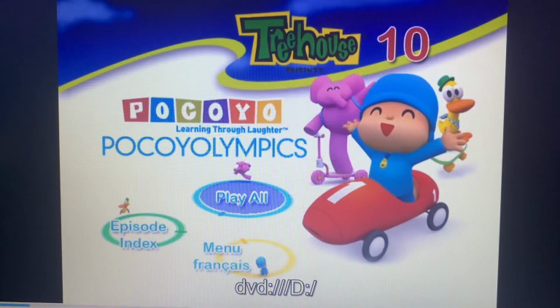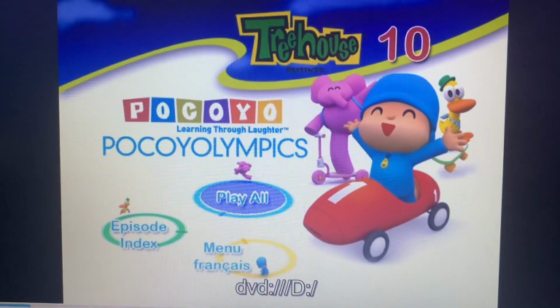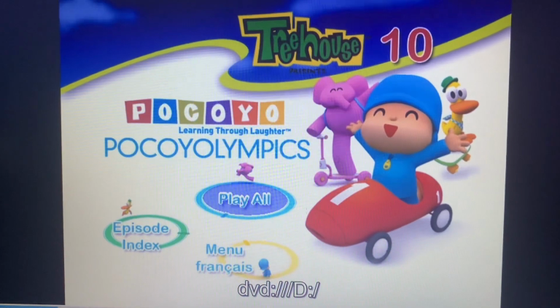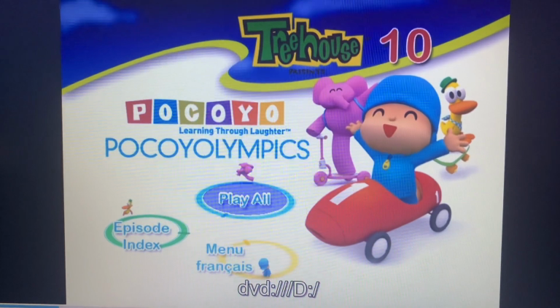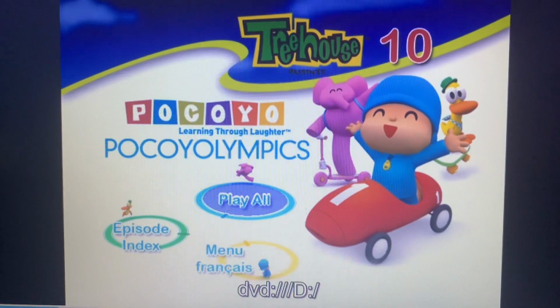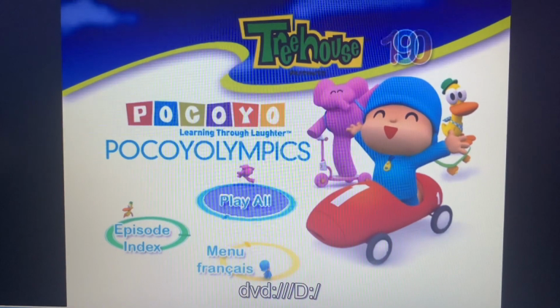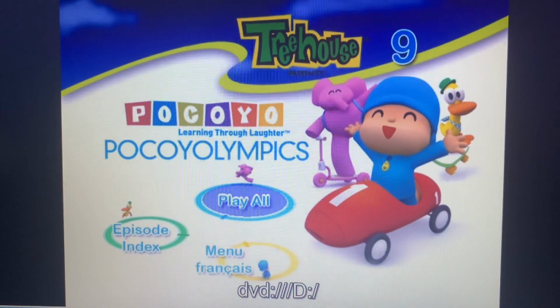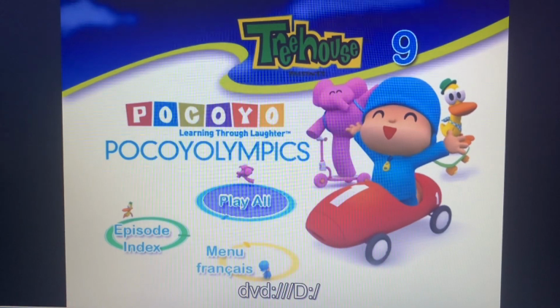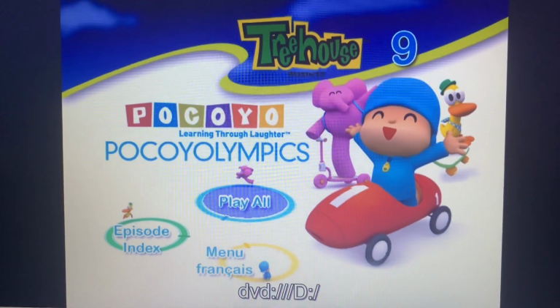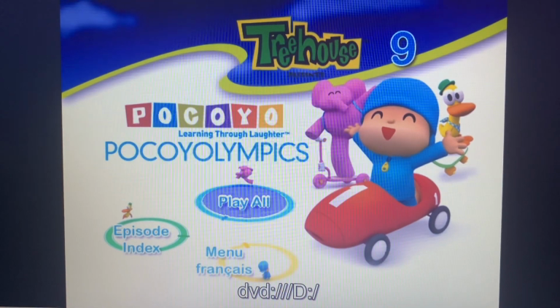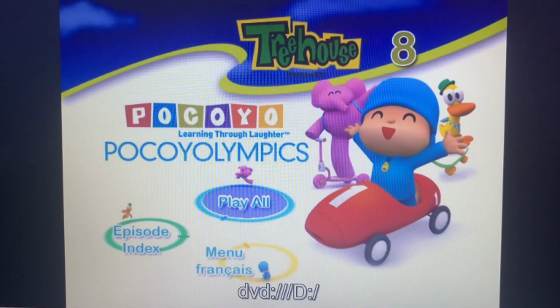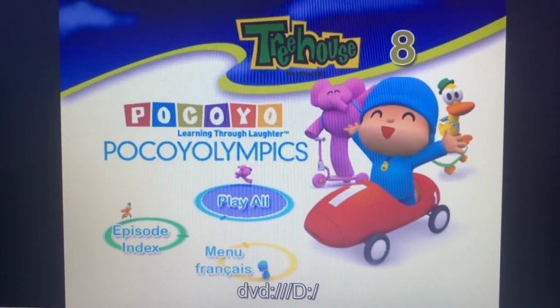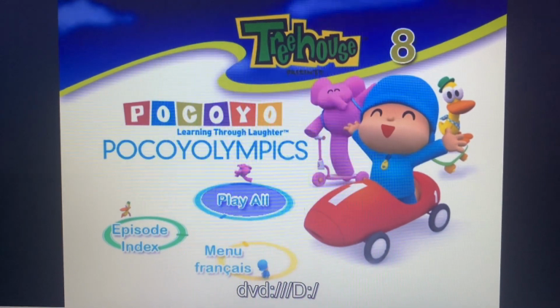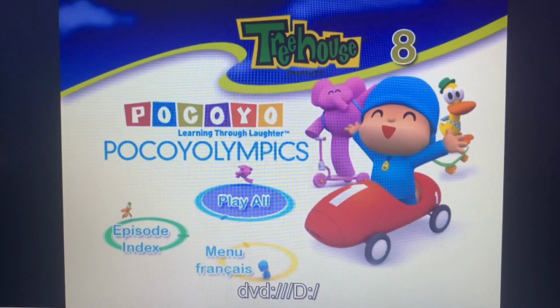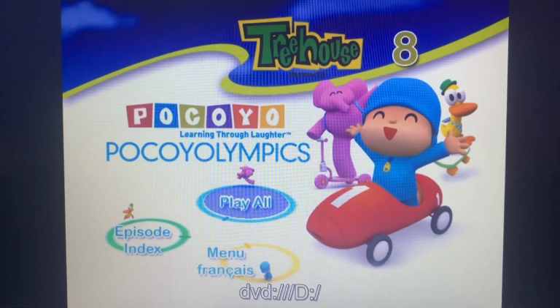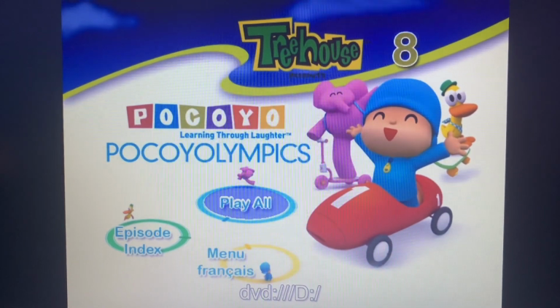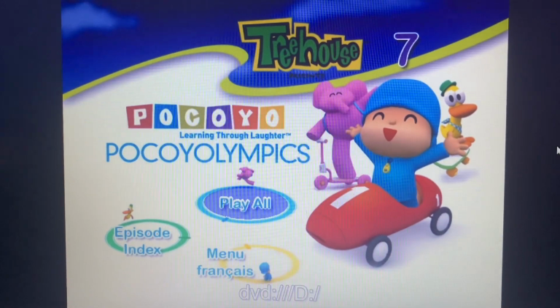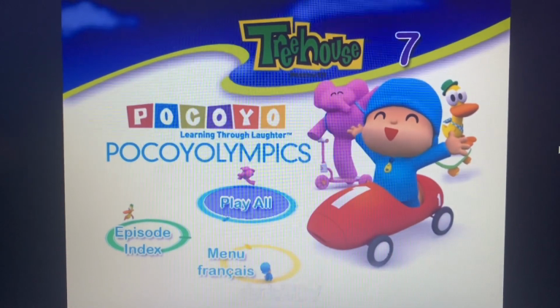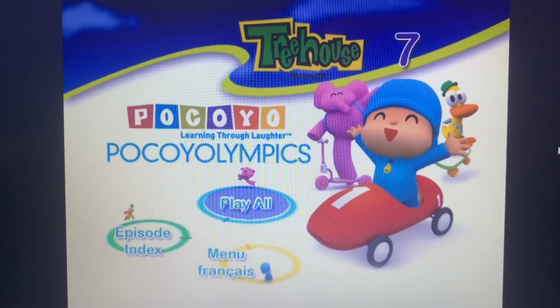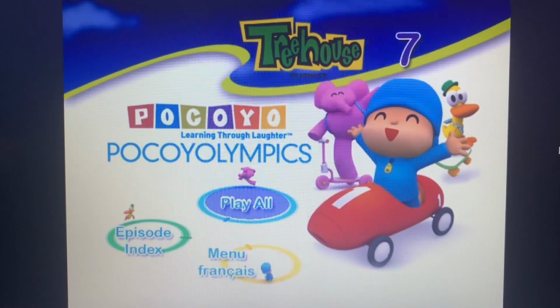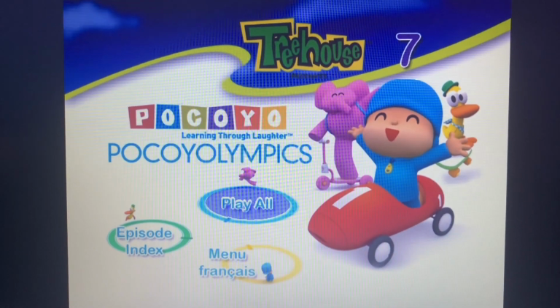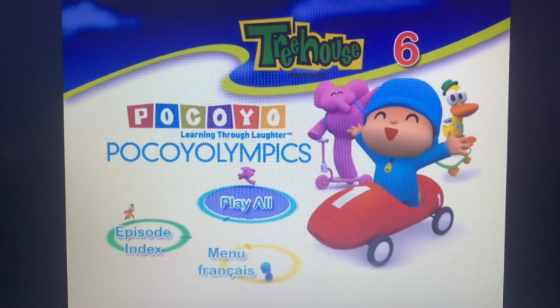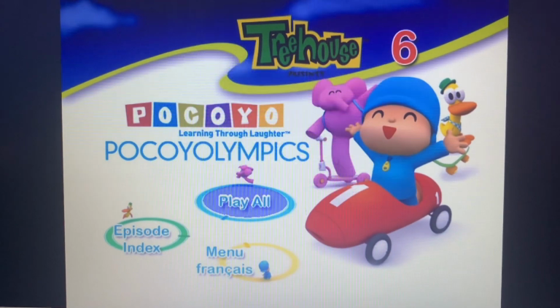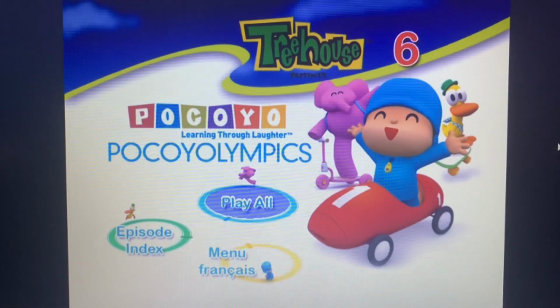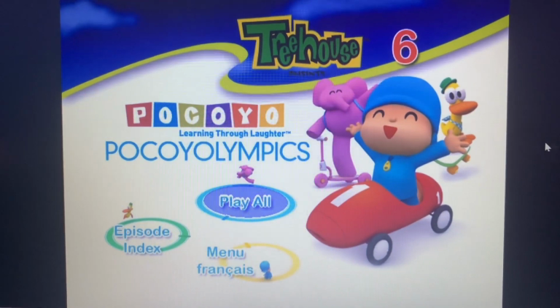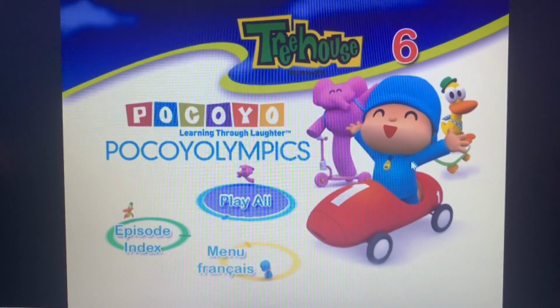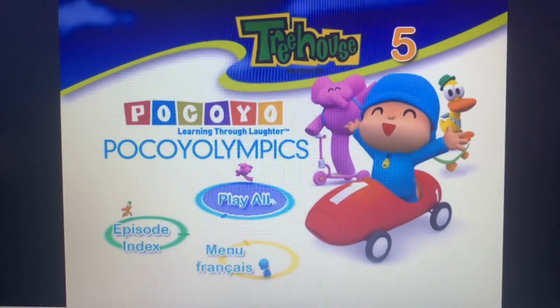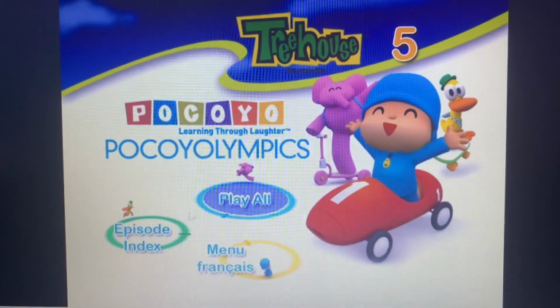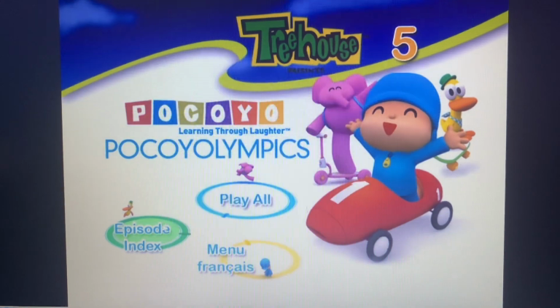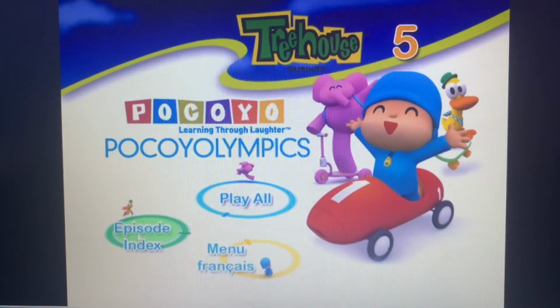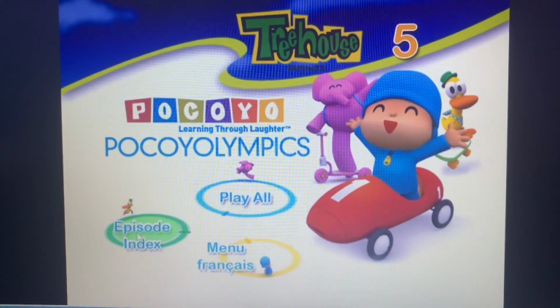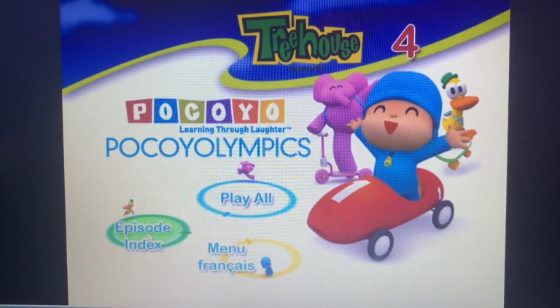What is up you guys? Today we're going to do a menu walkthrough of my Polkalympics 2008 DVD.